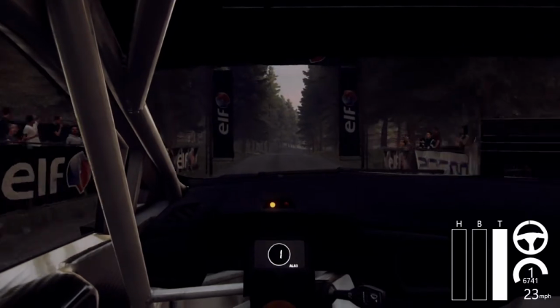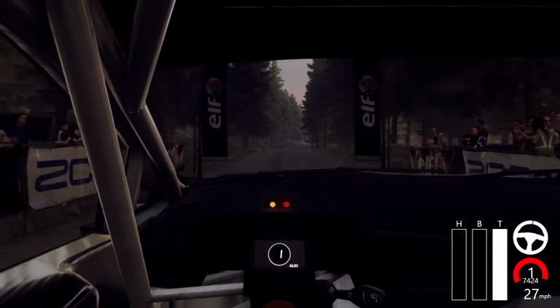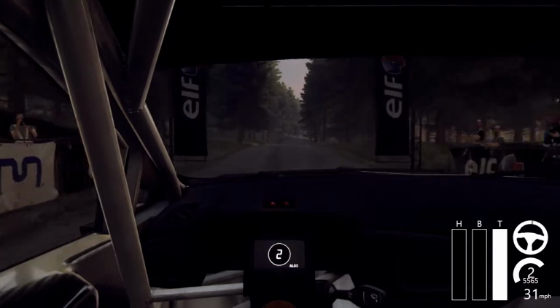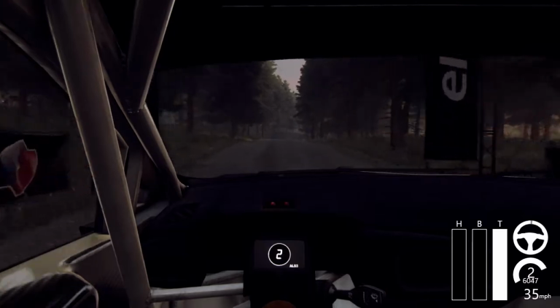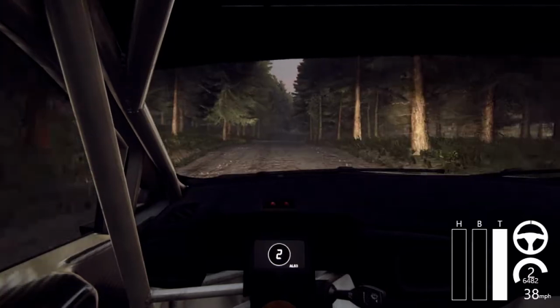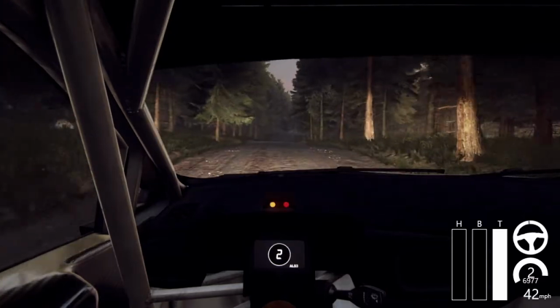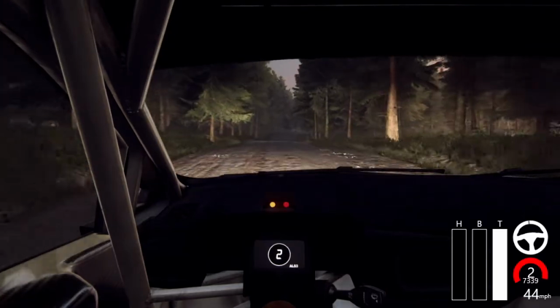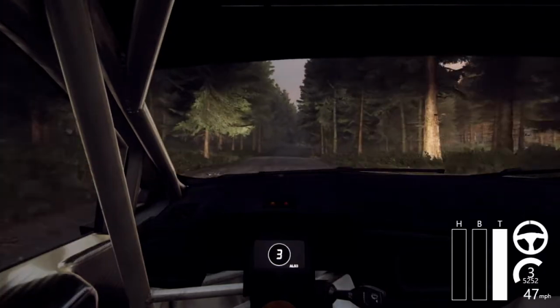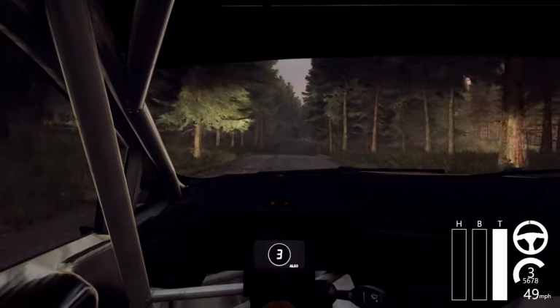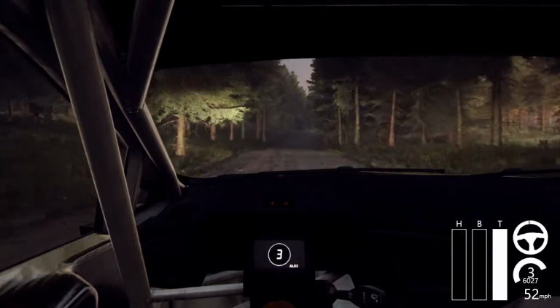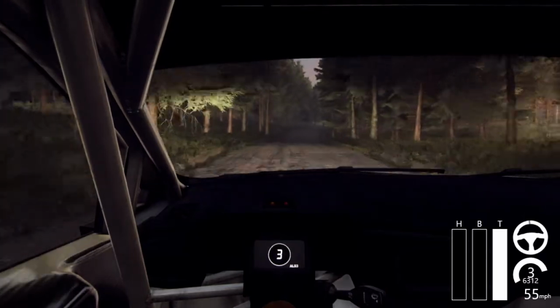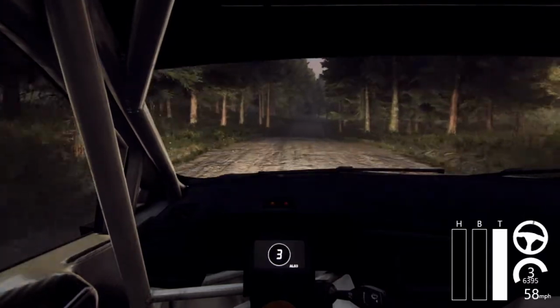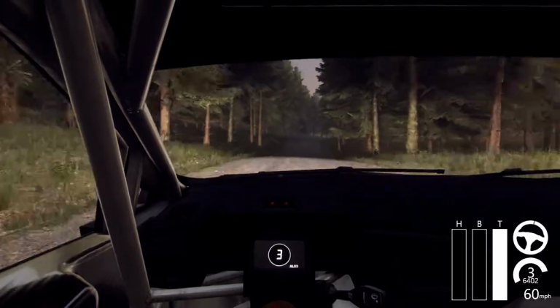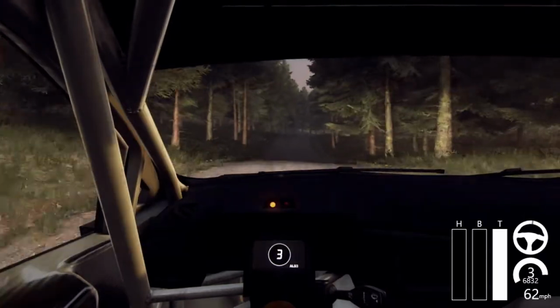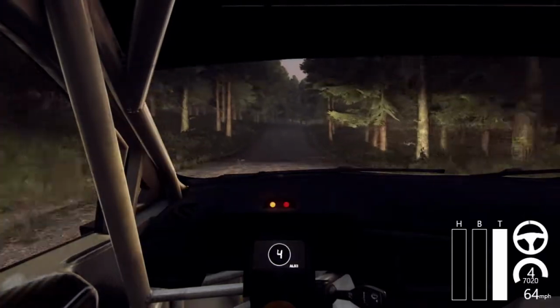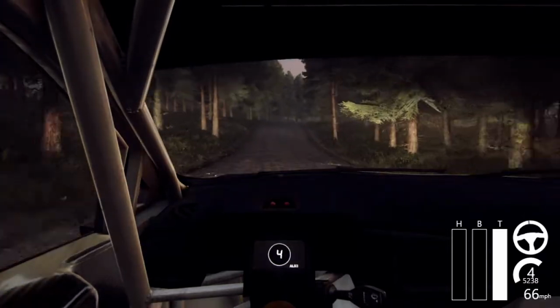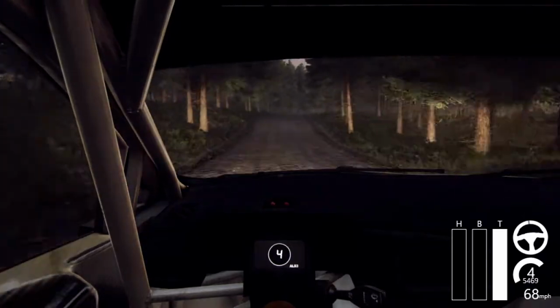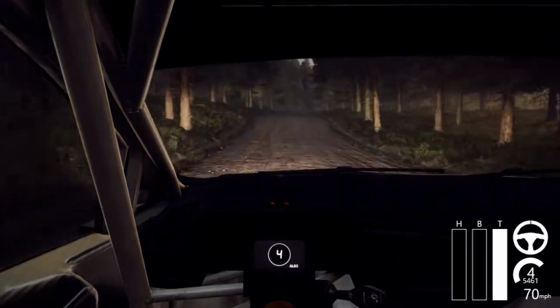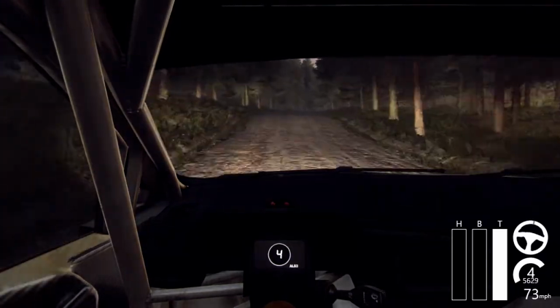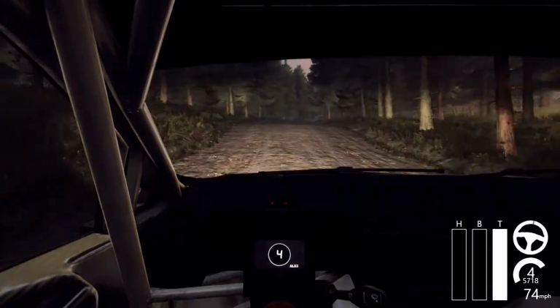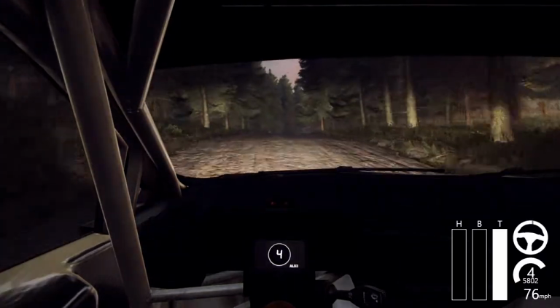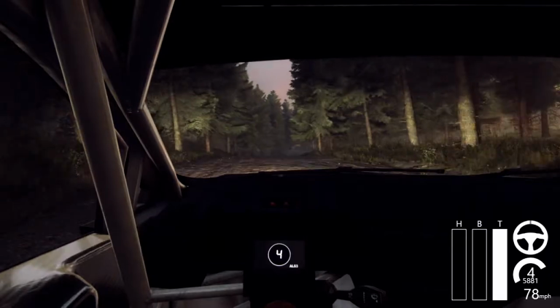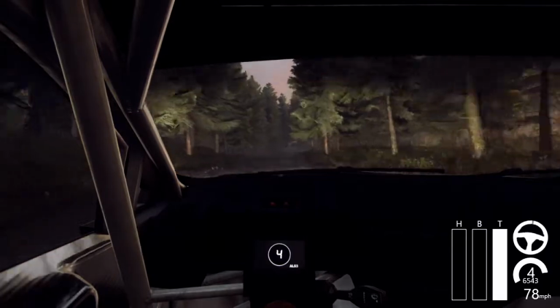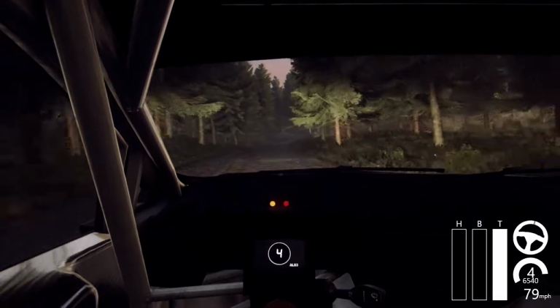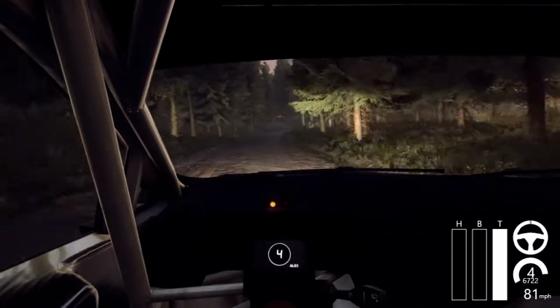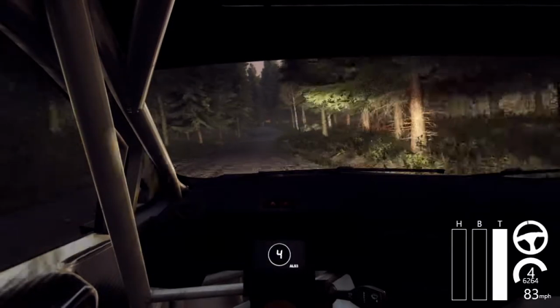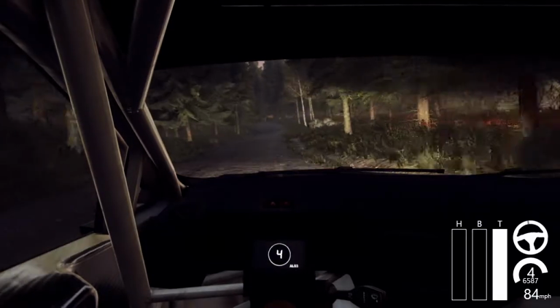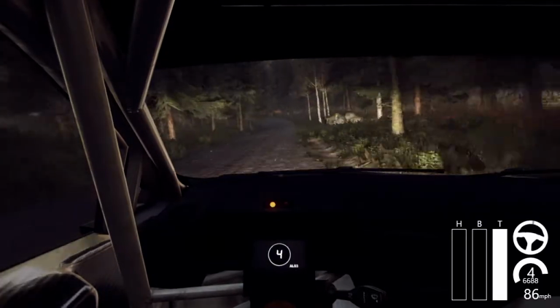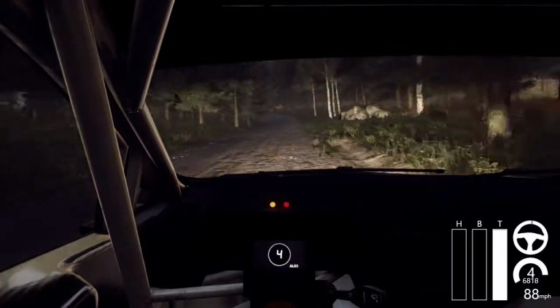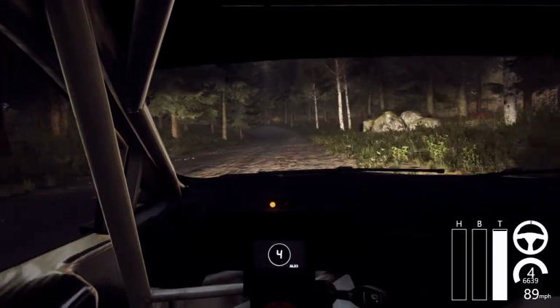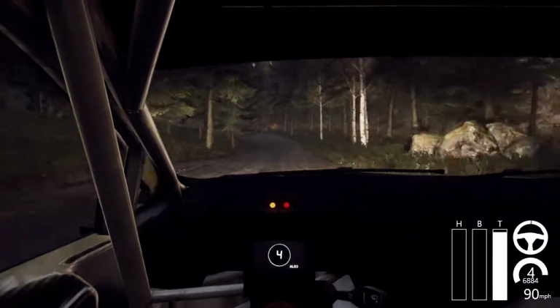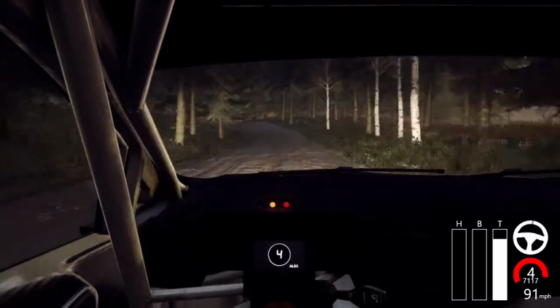100 through dip and flat right of a crest, 80, 4 left of a crest and jump, 200.